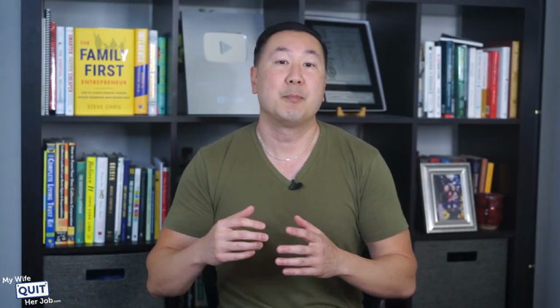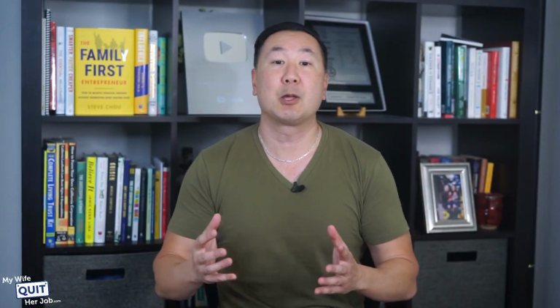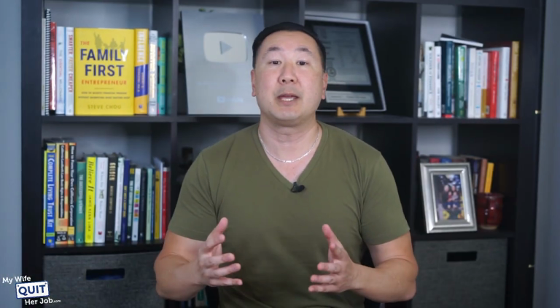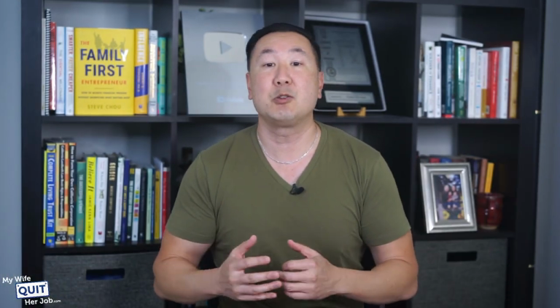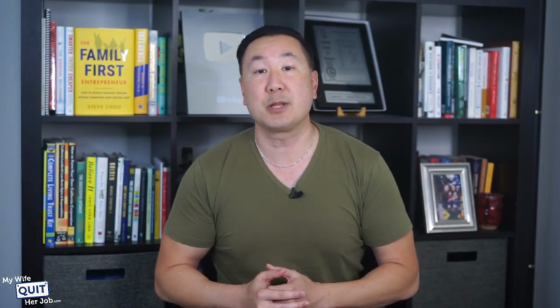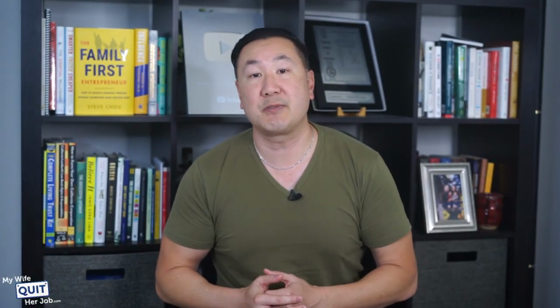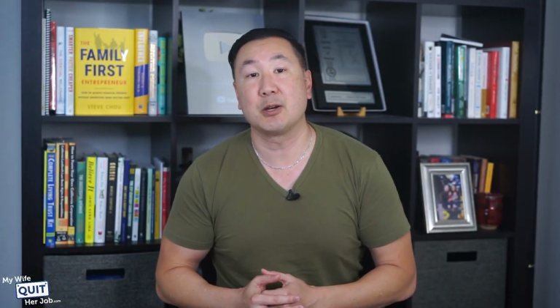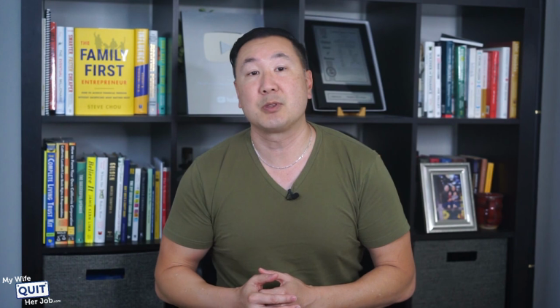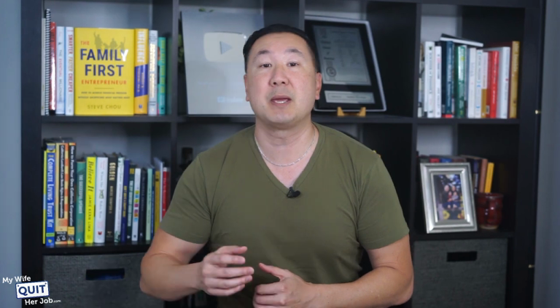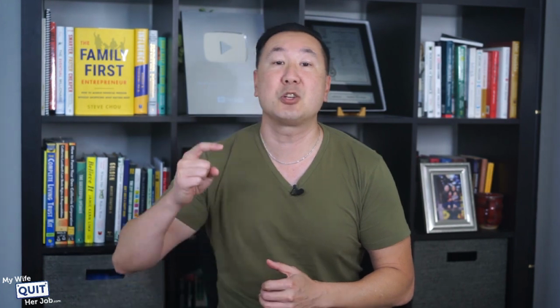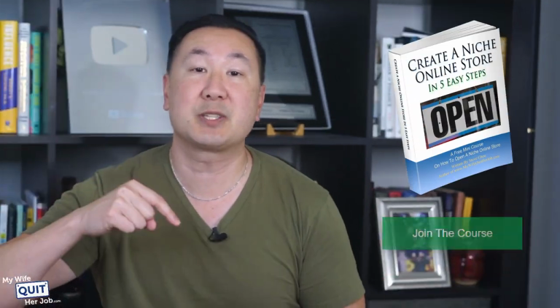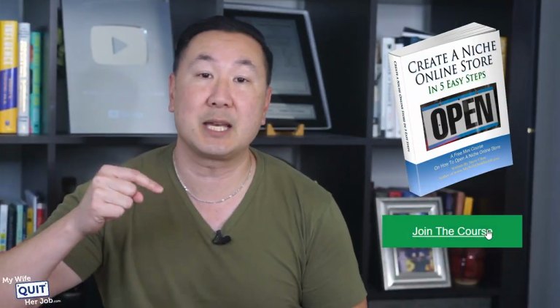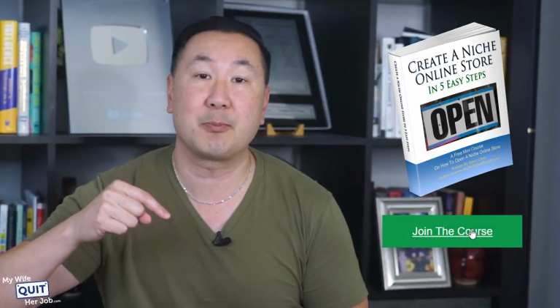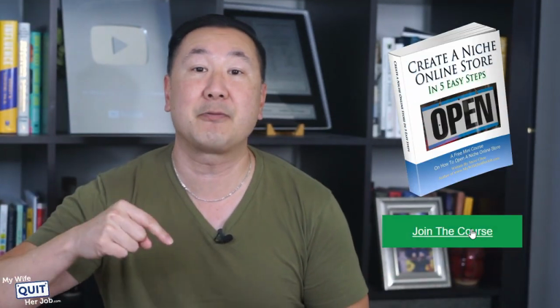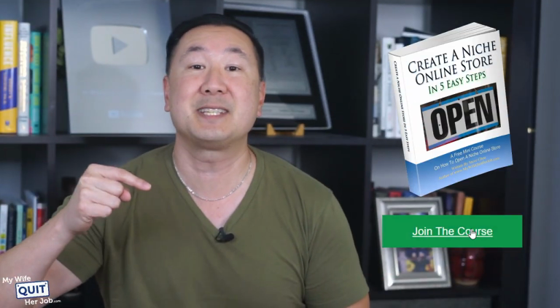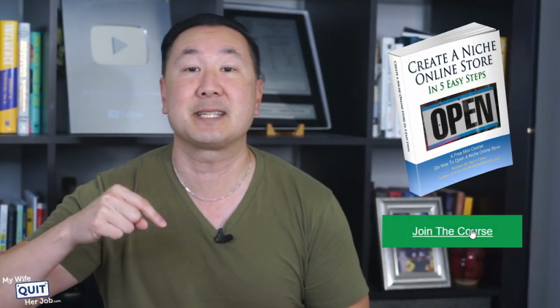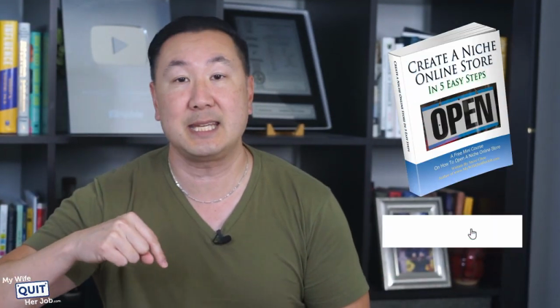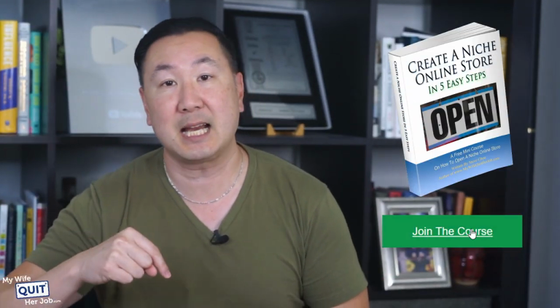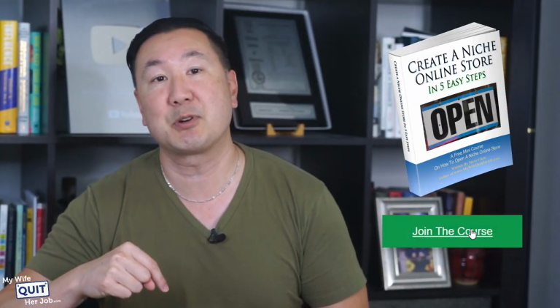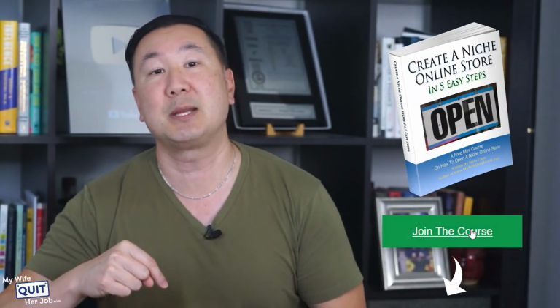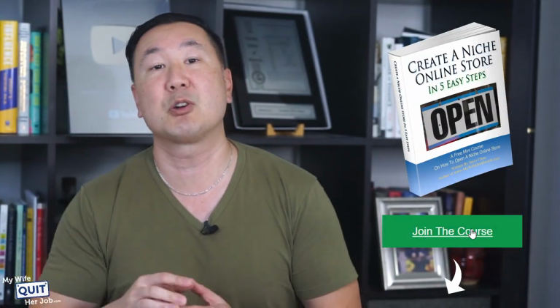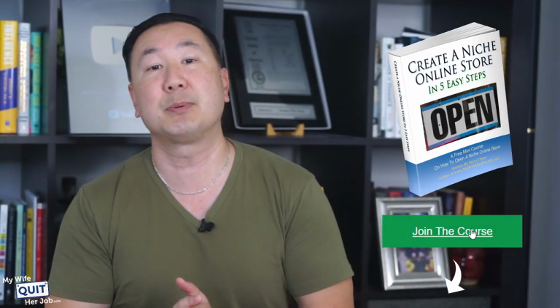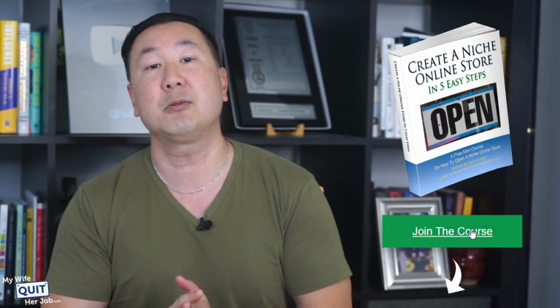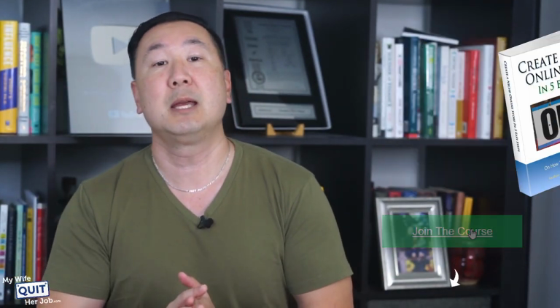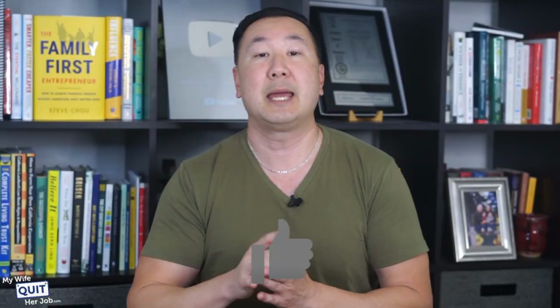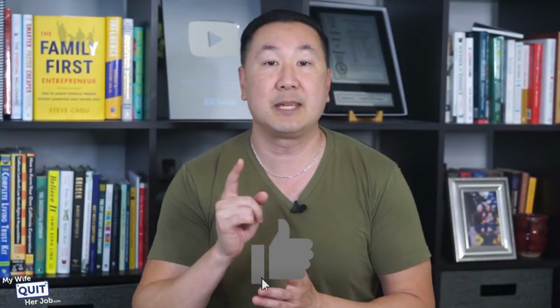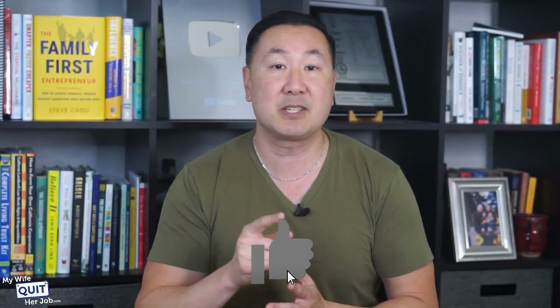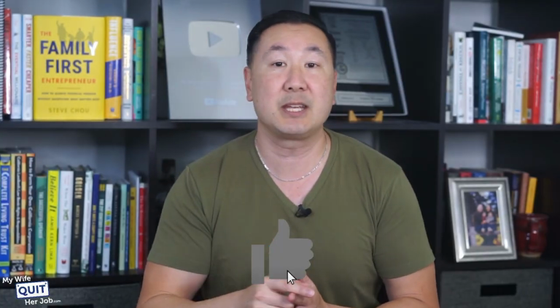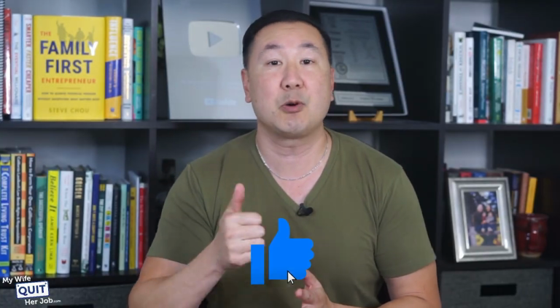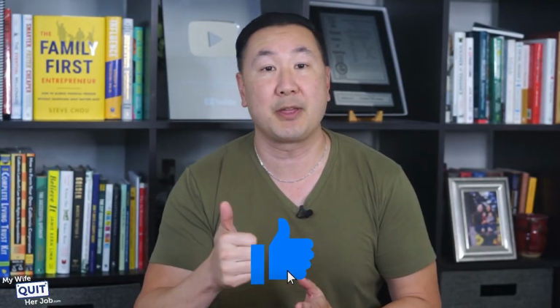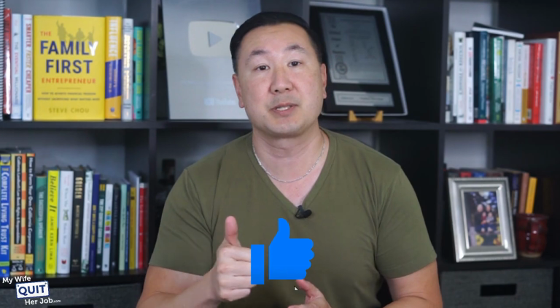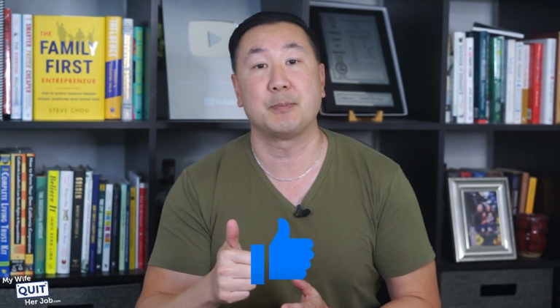By the way, if you enjoy this video, then make sure you sign up for my free six-day e-commerce mini-course below and give this video a thumbs up.